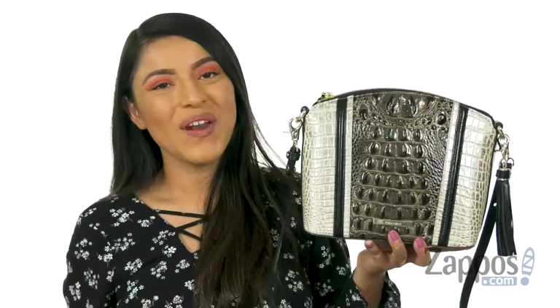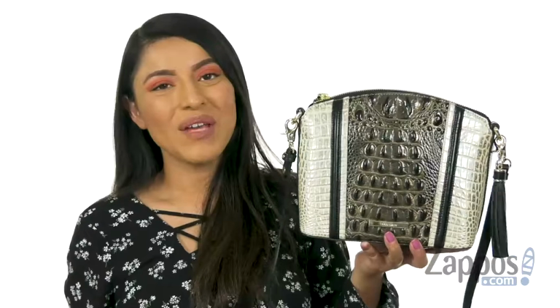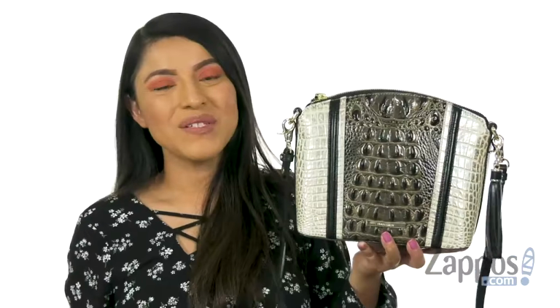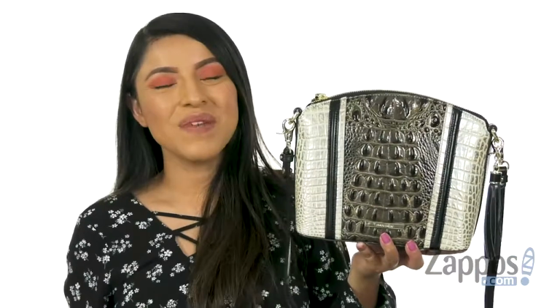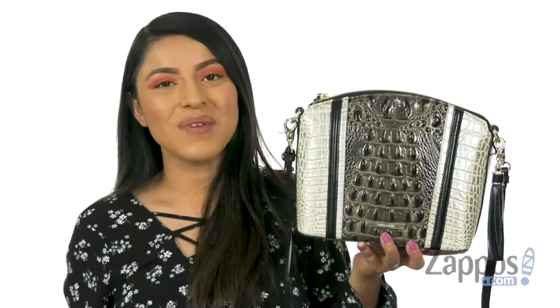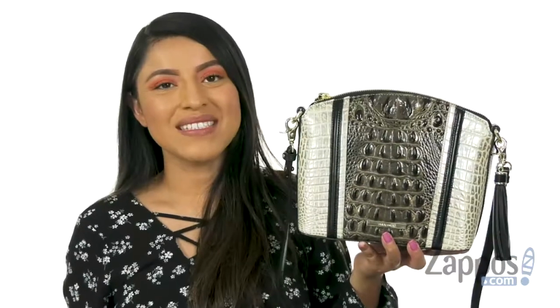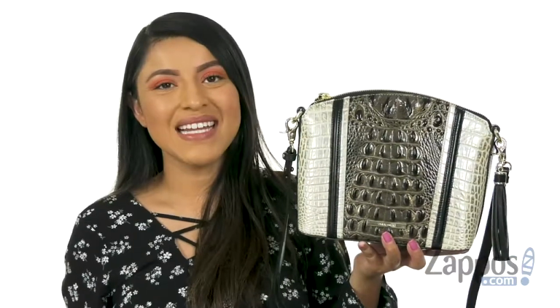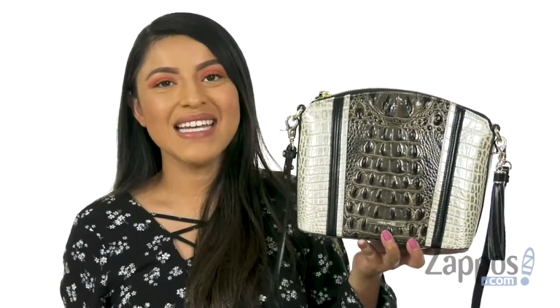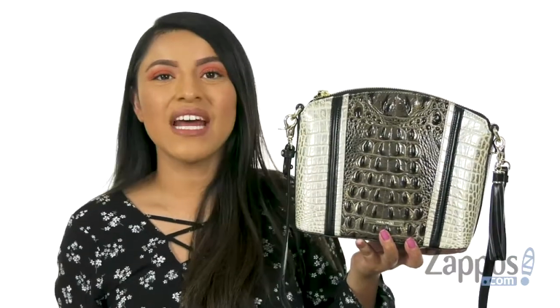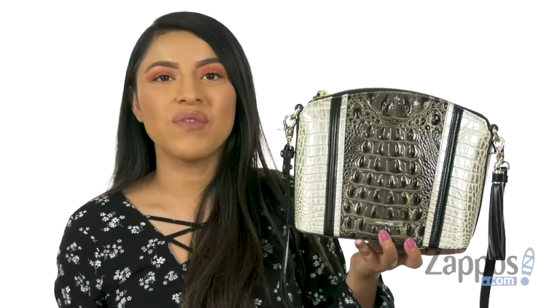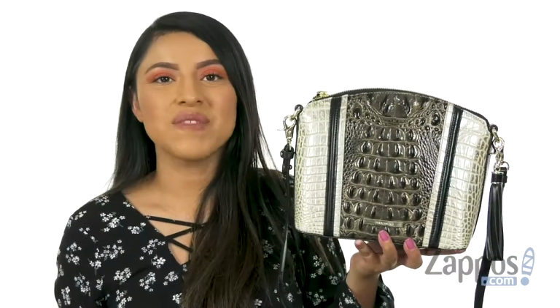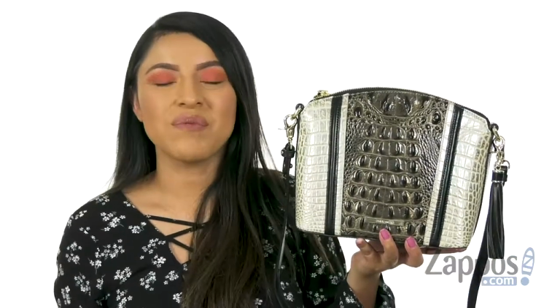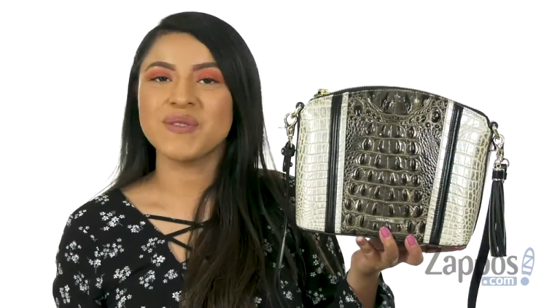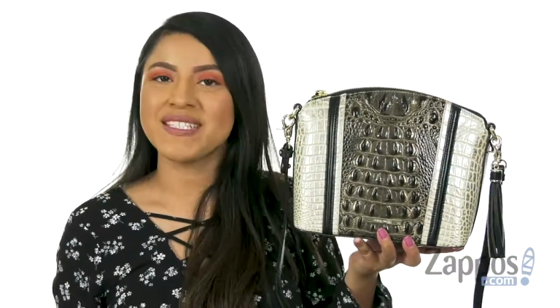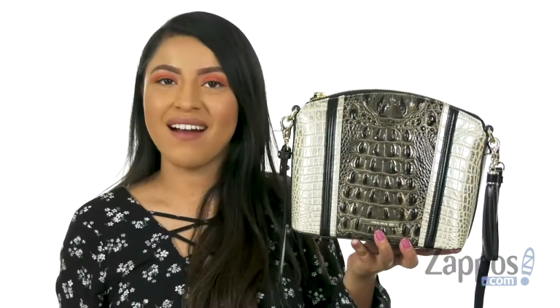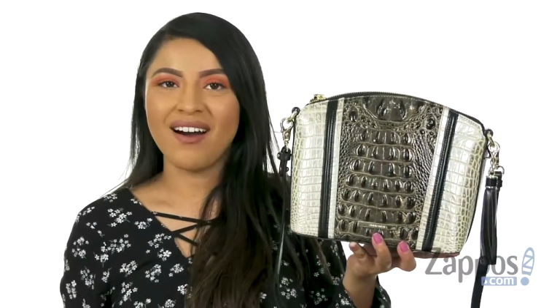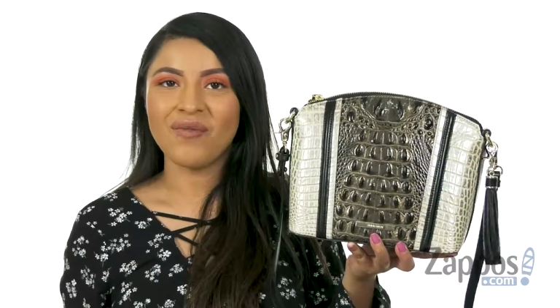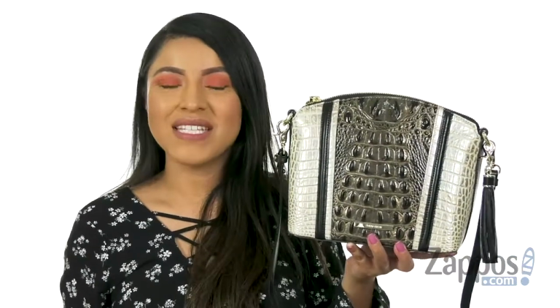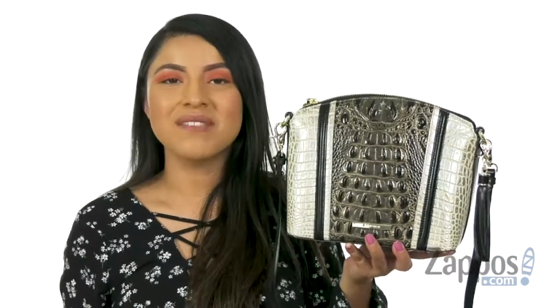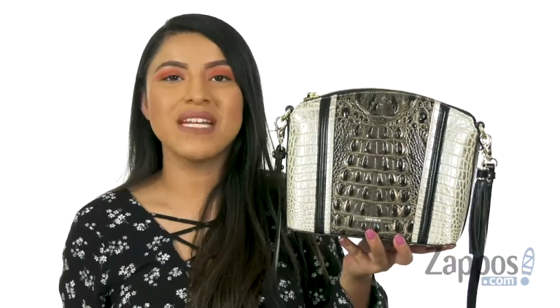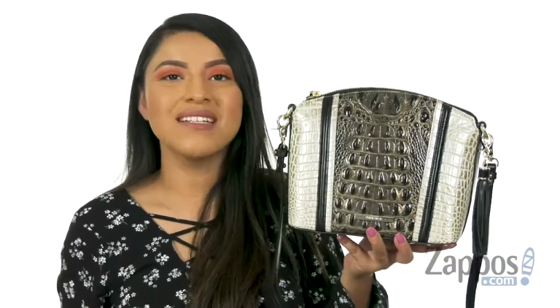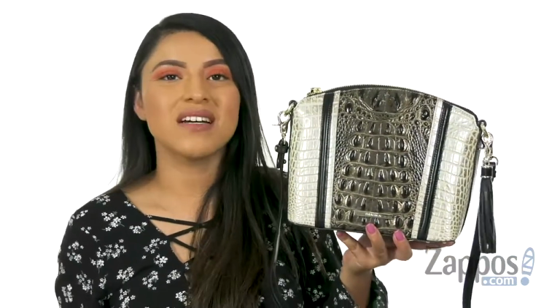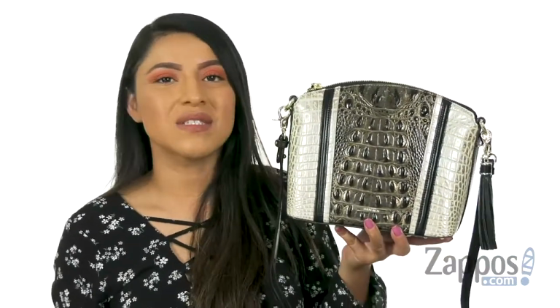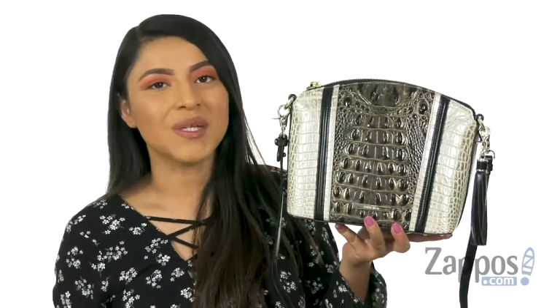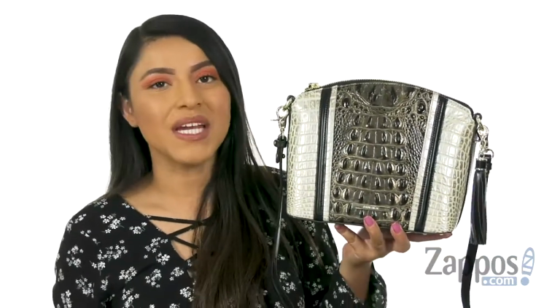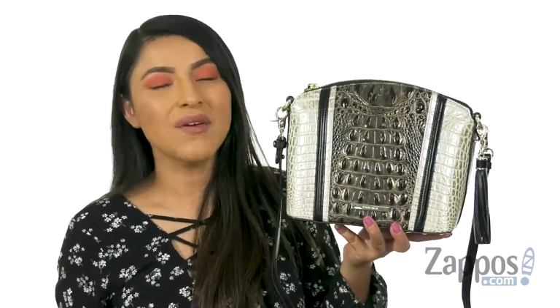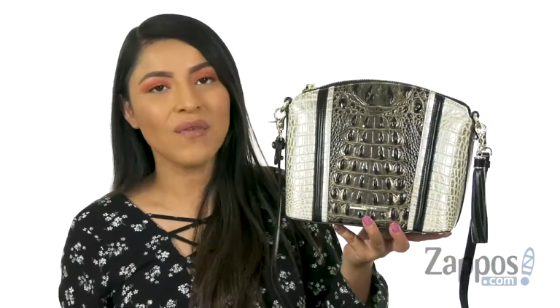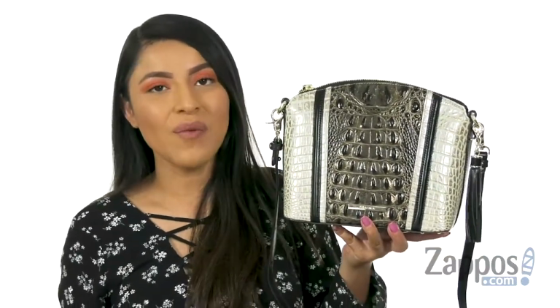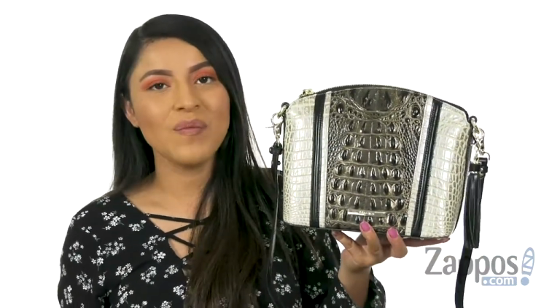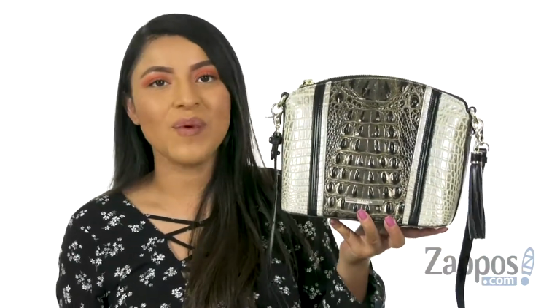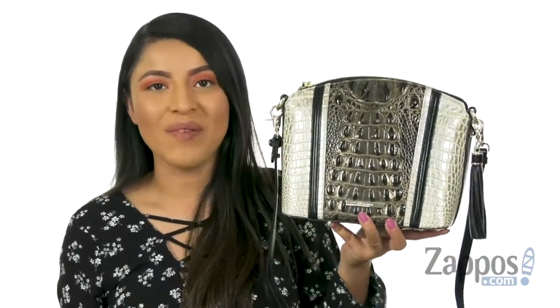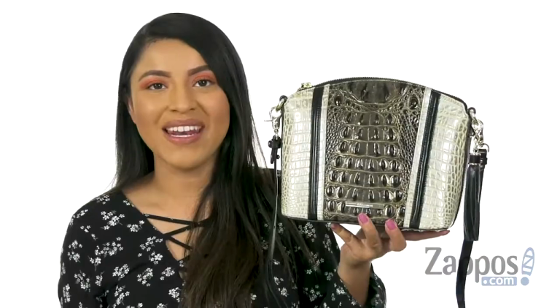Hola amigos, my name is Nelly and I'm from Zappos.com. This is Minnie Duxbury from Browman.